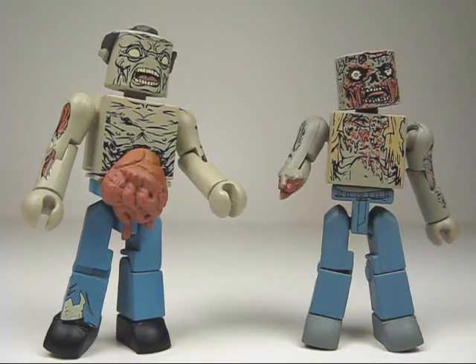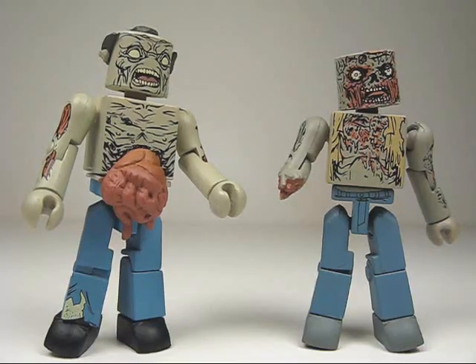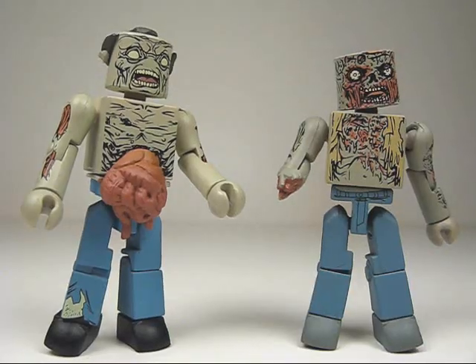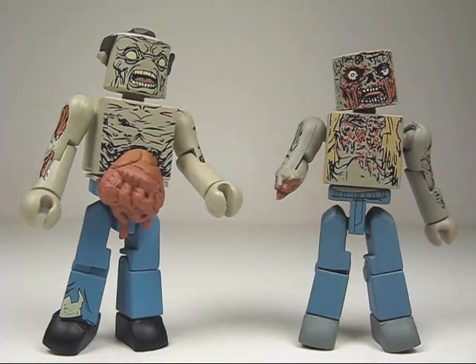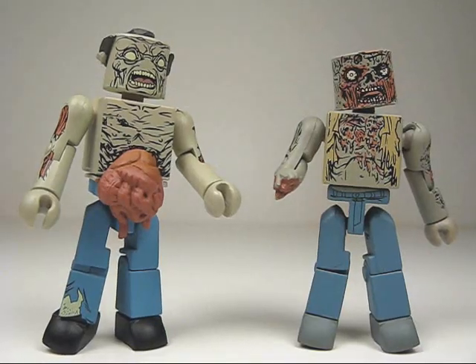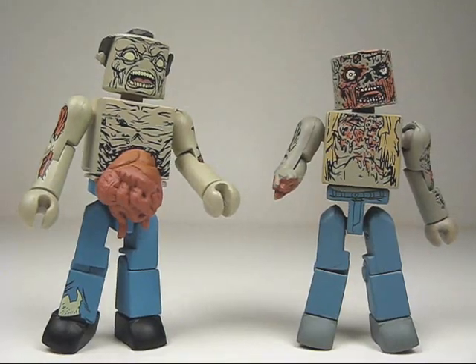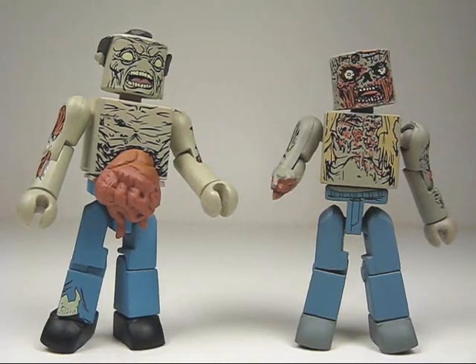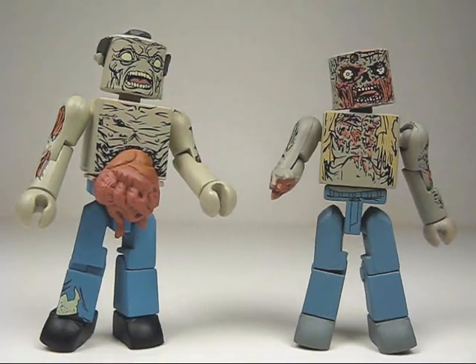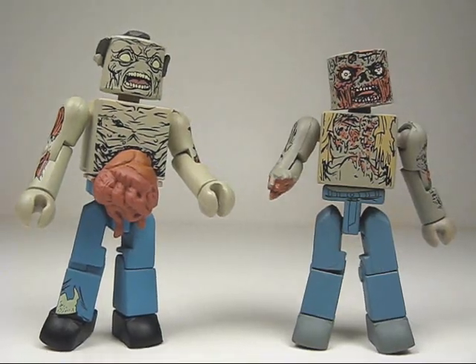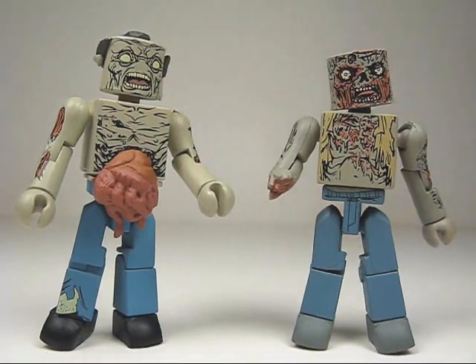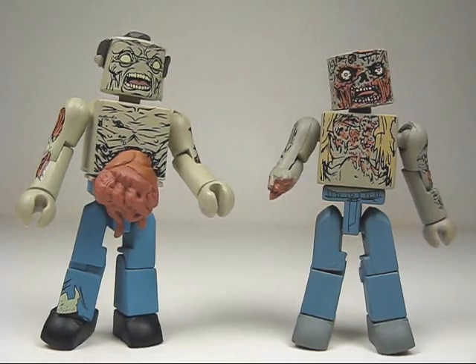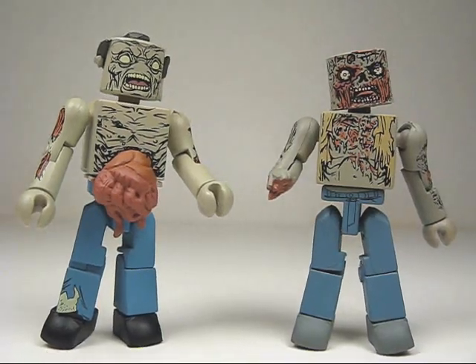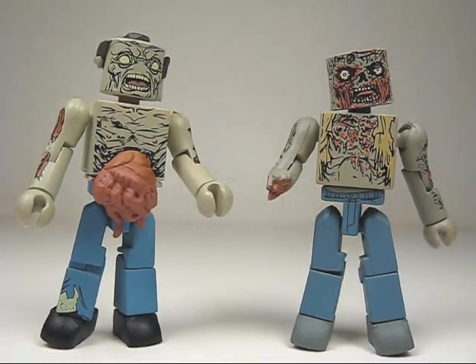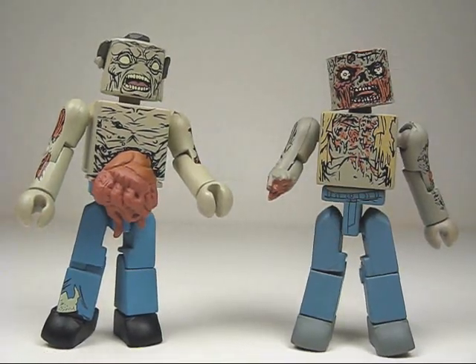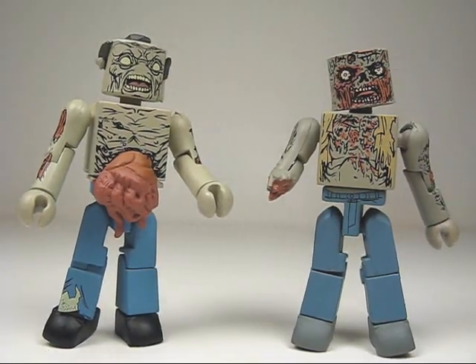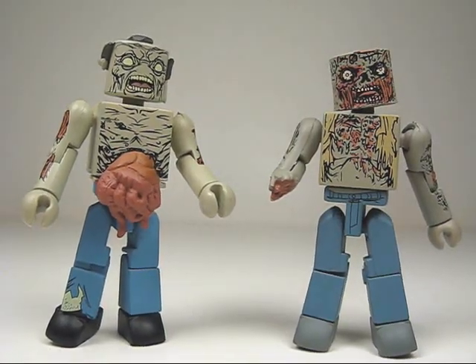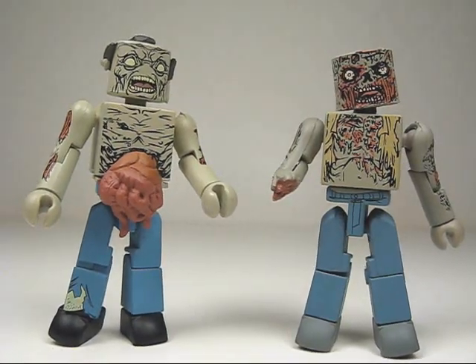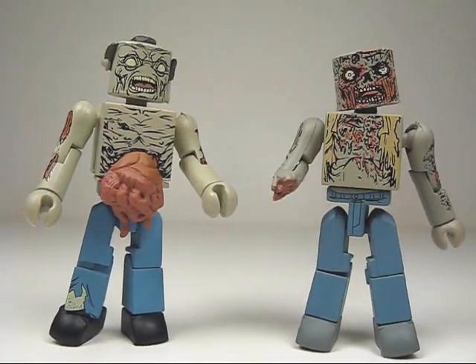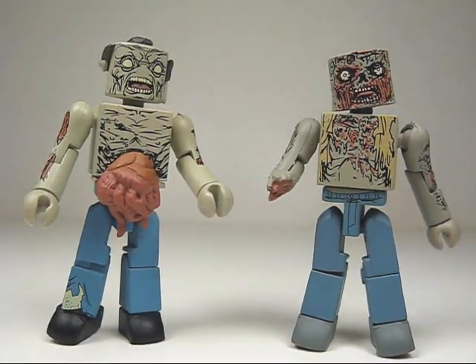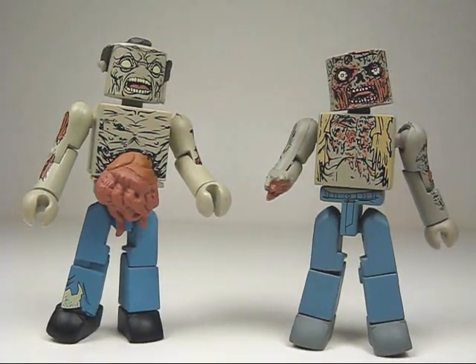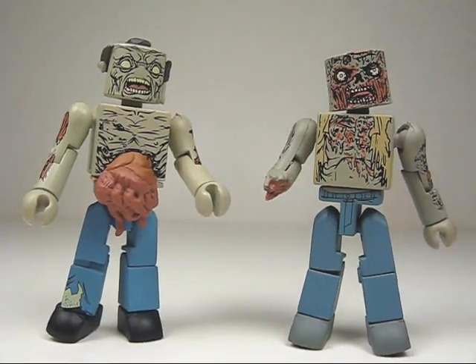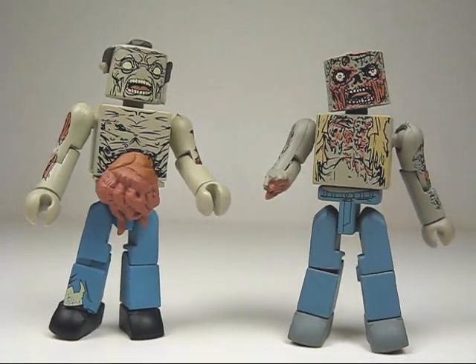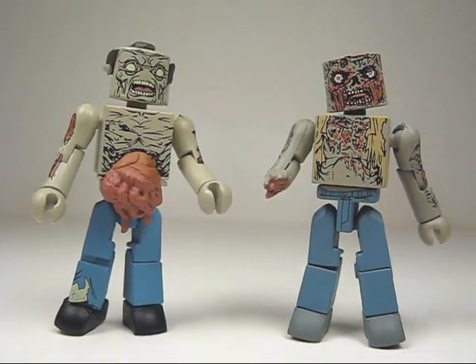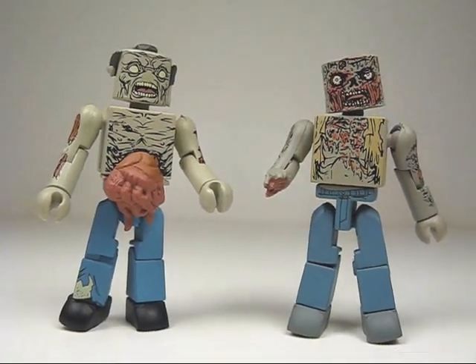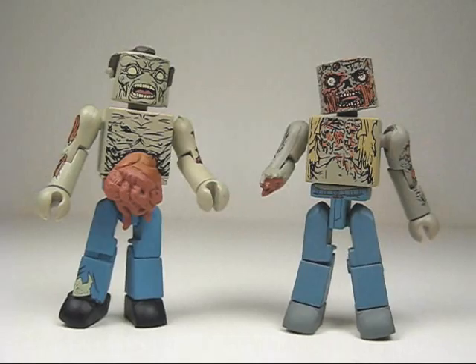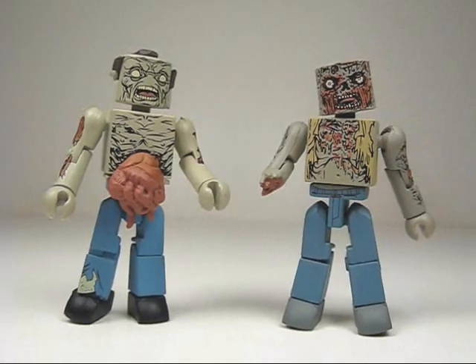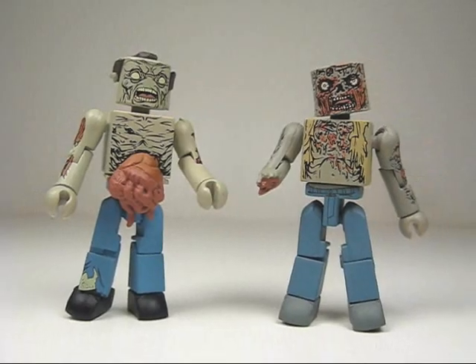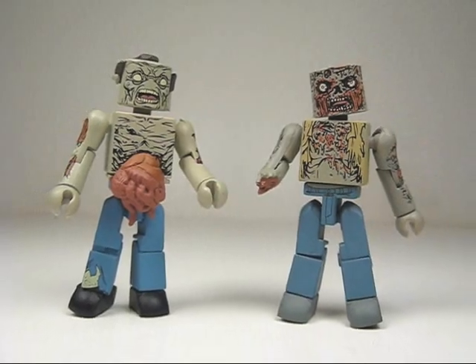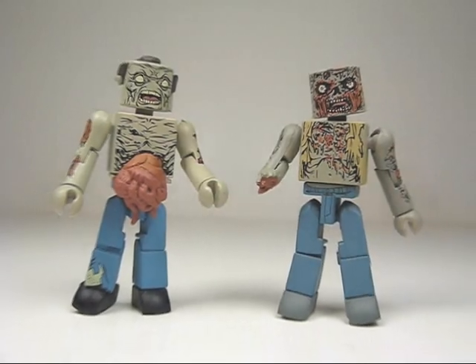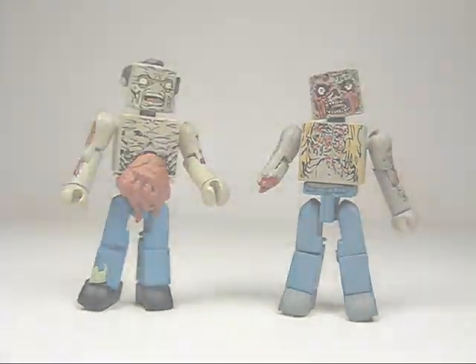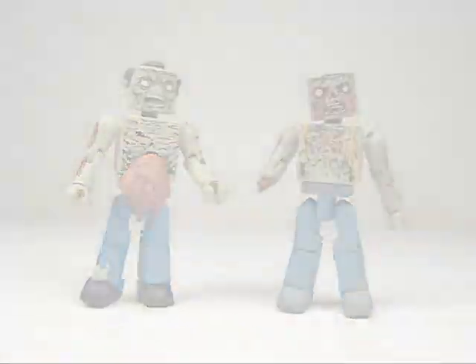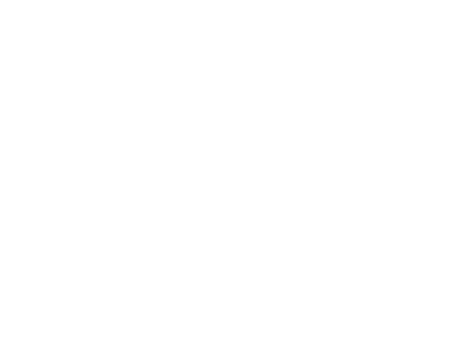All in all, these will make a great addition to your zombie herd — I'd highly recommend them. Hope you guys enjoyed and thanks for watching.